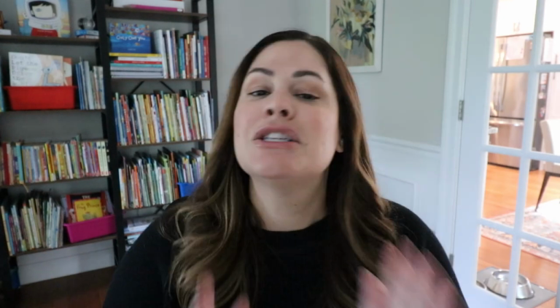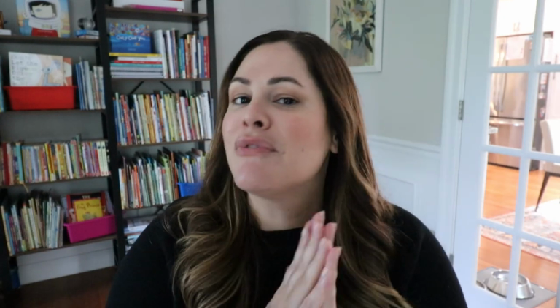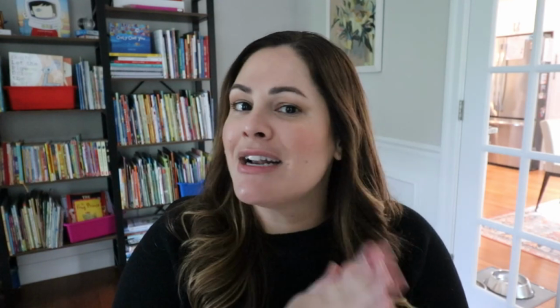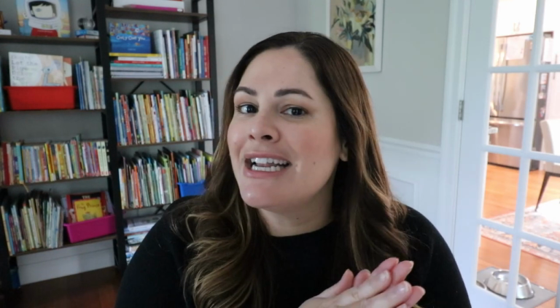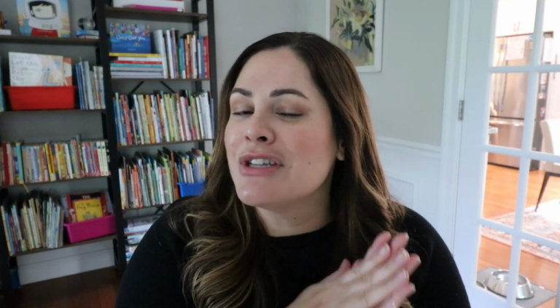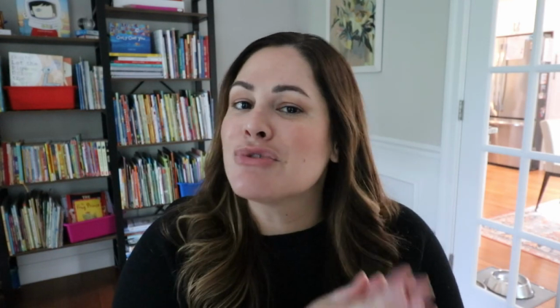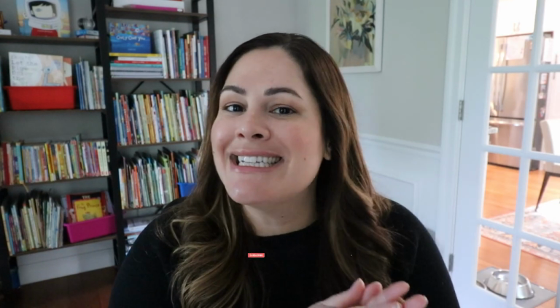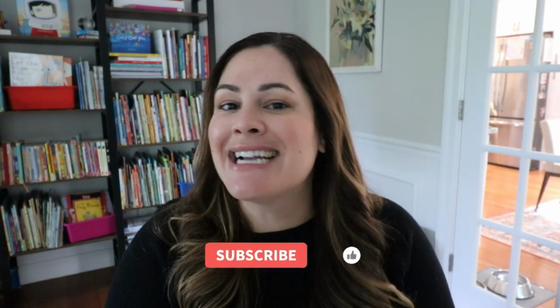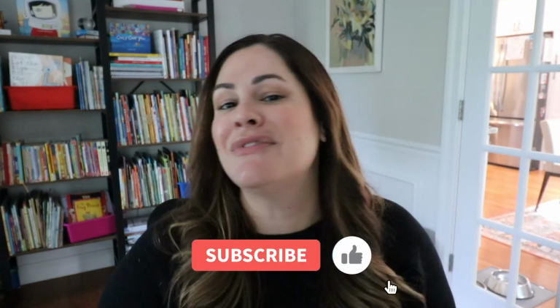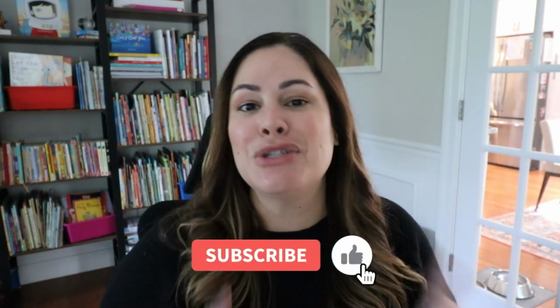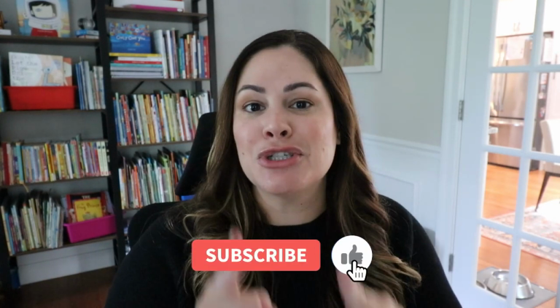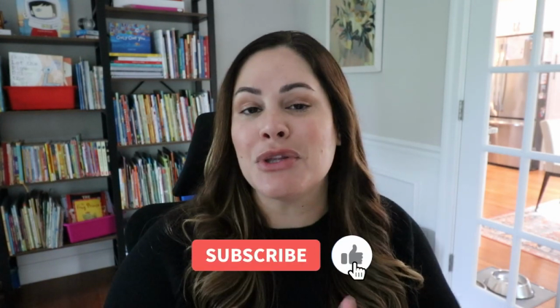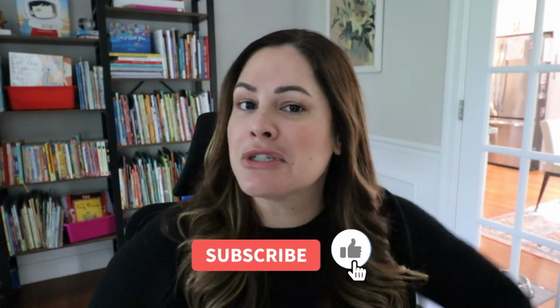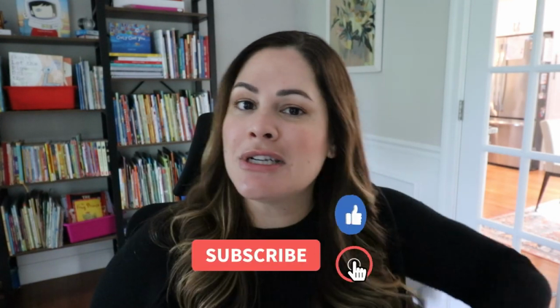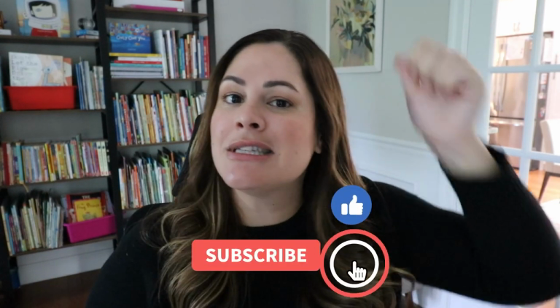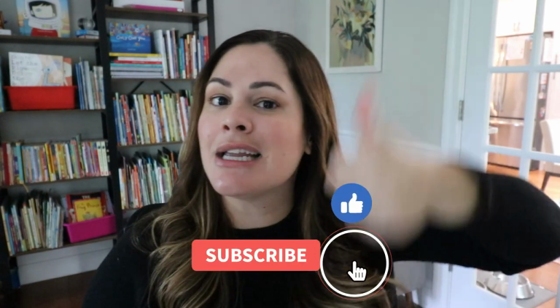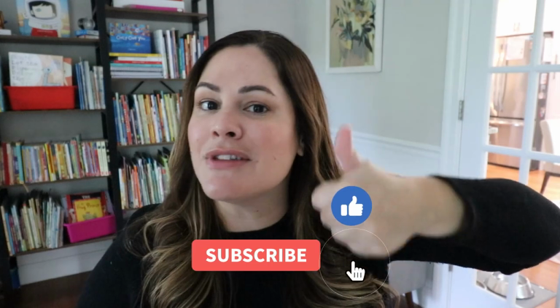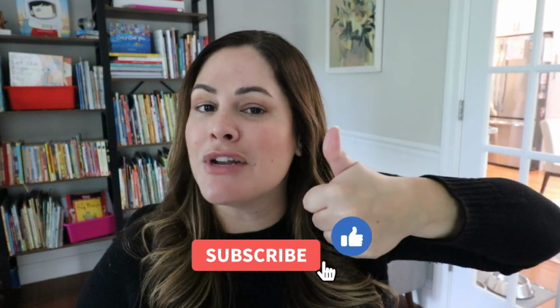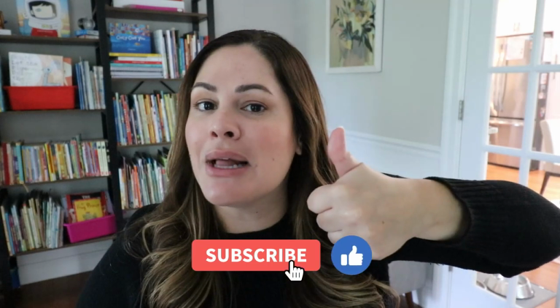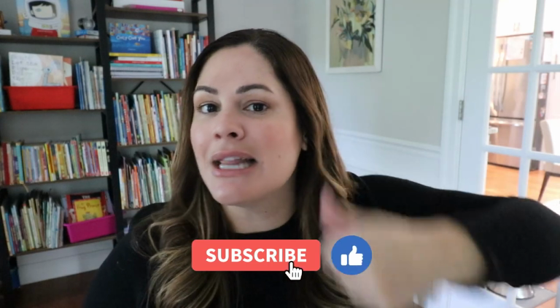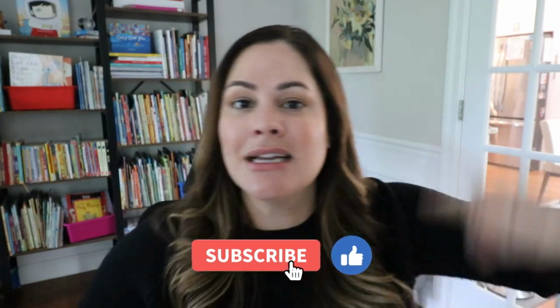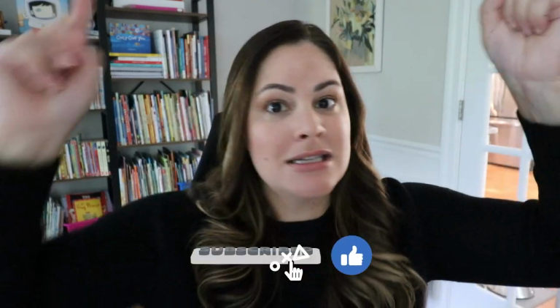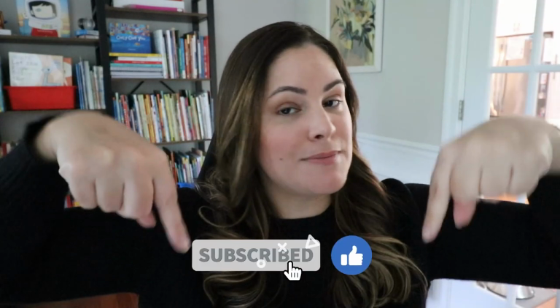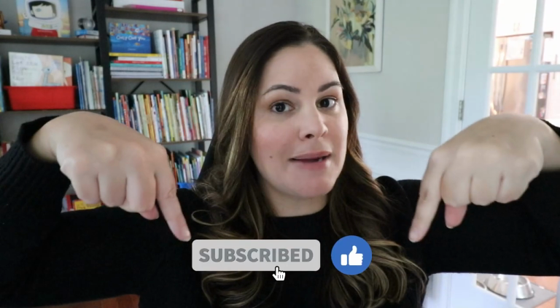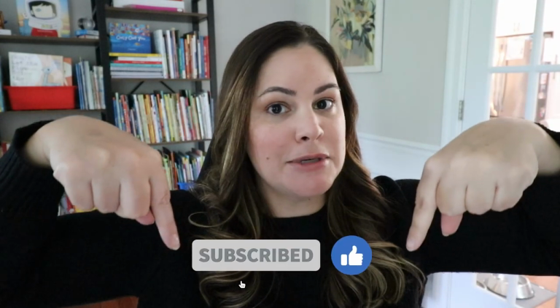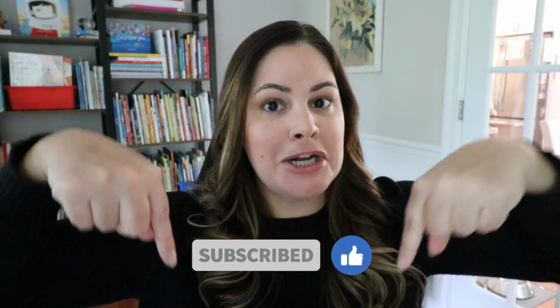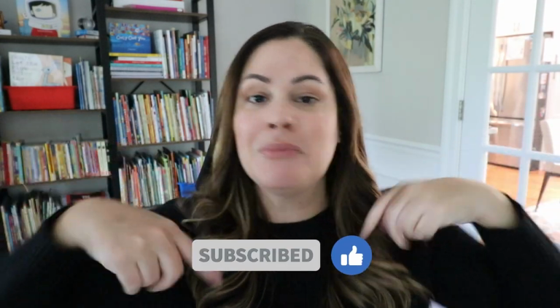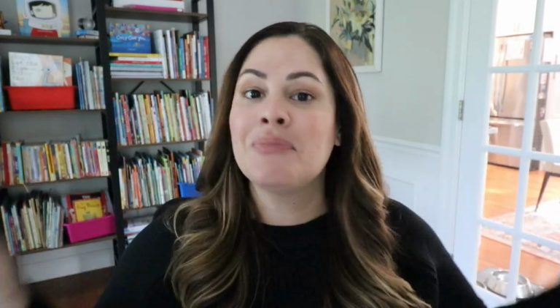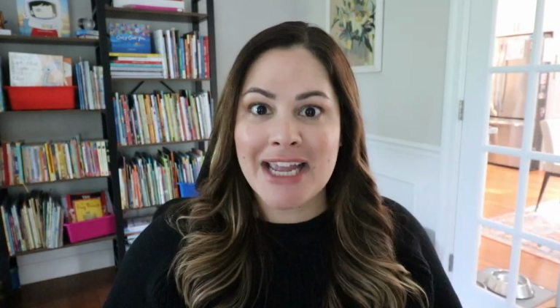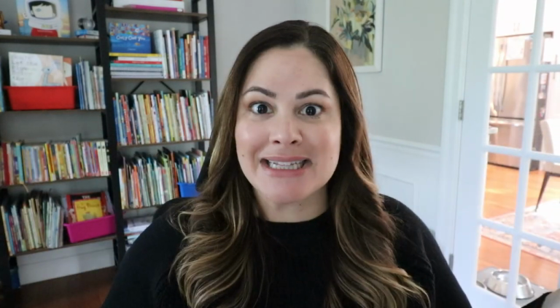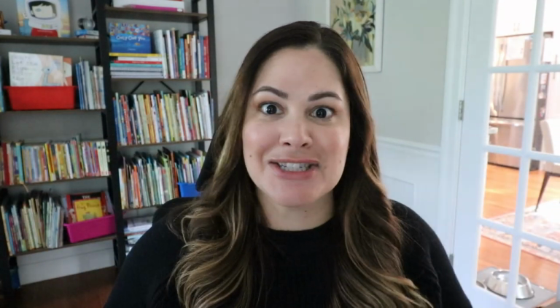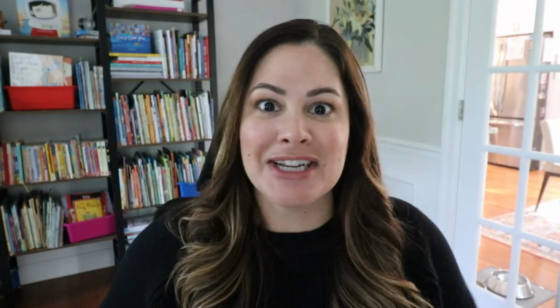So if you're ready to hear these three easy activities you can do with your students, give this video a like, subscribe to my channel, and let's get started.